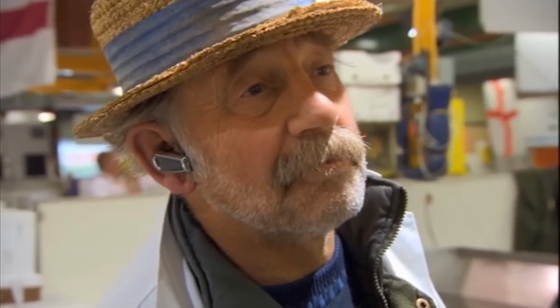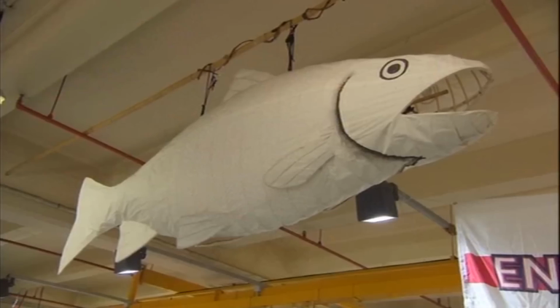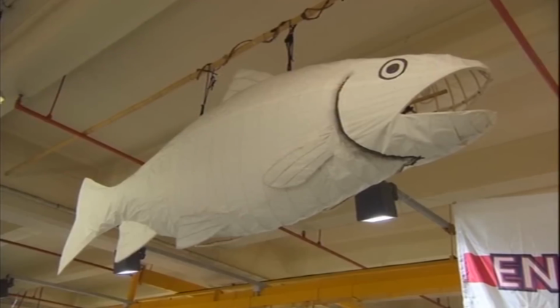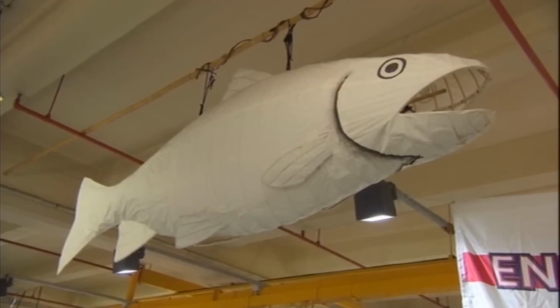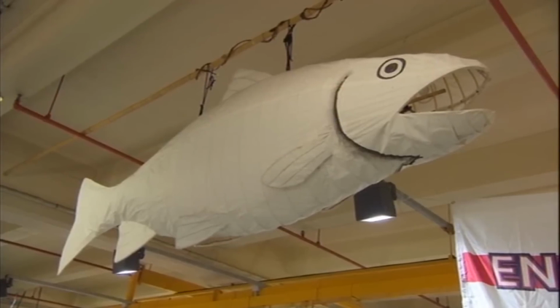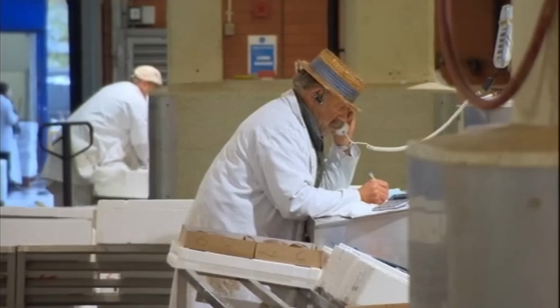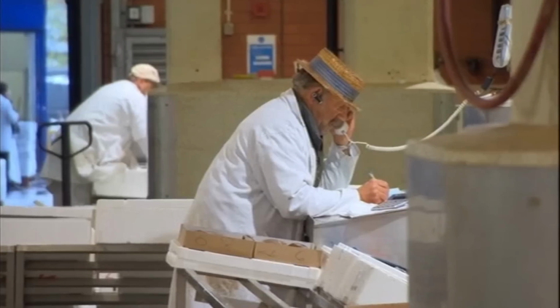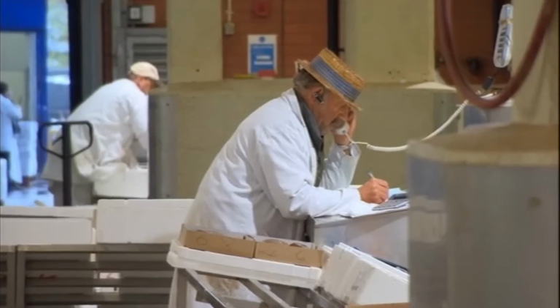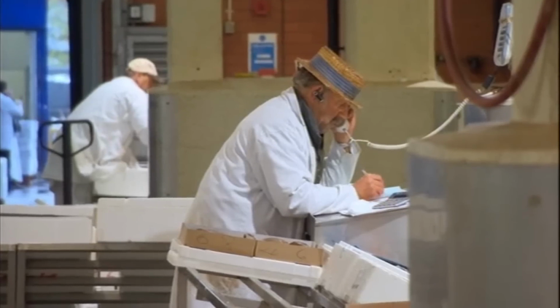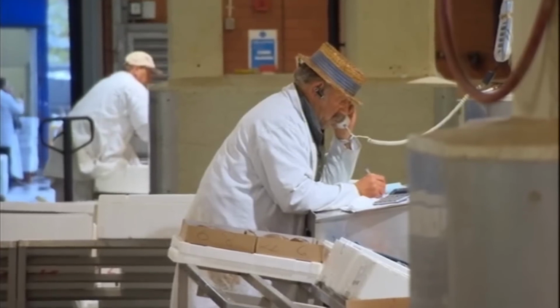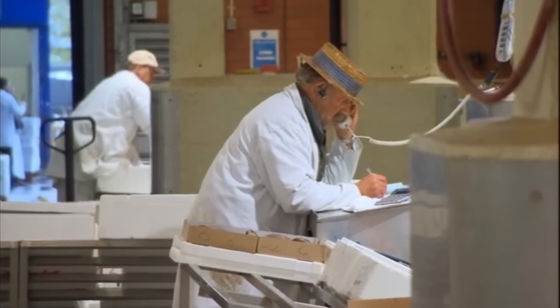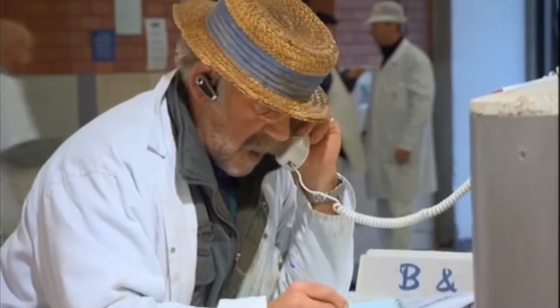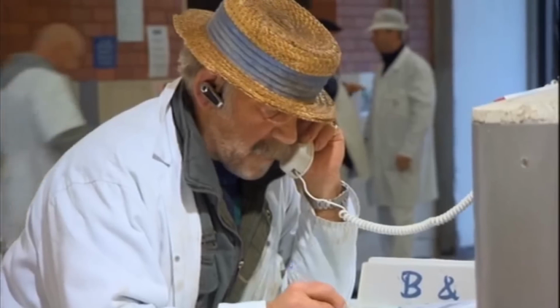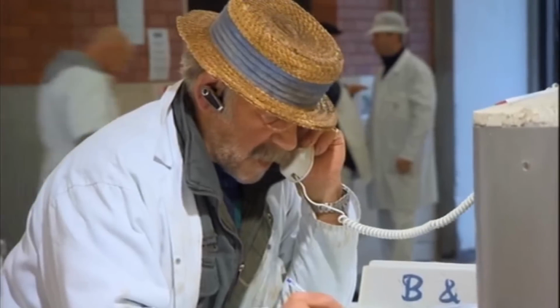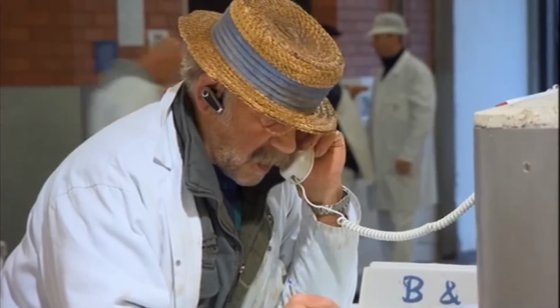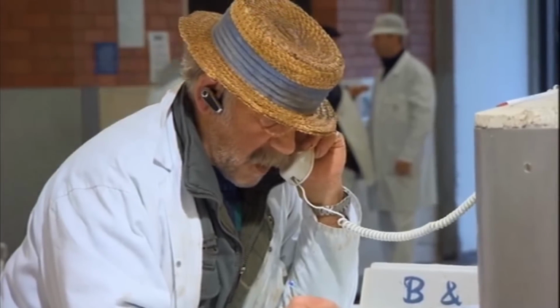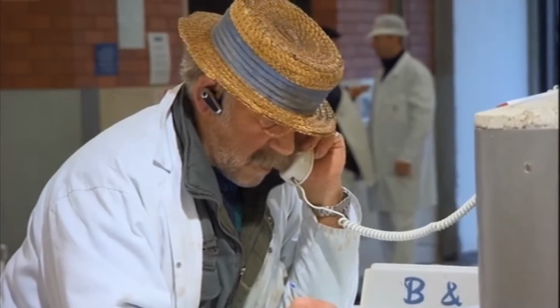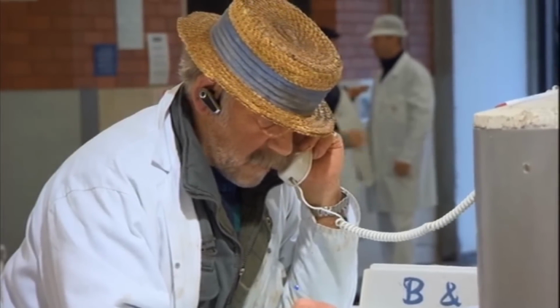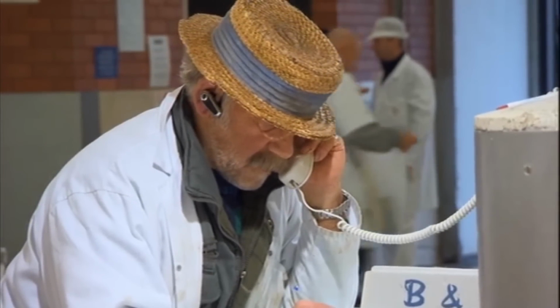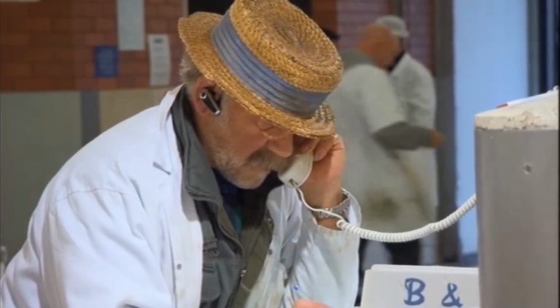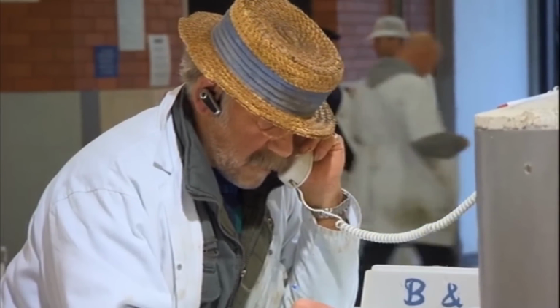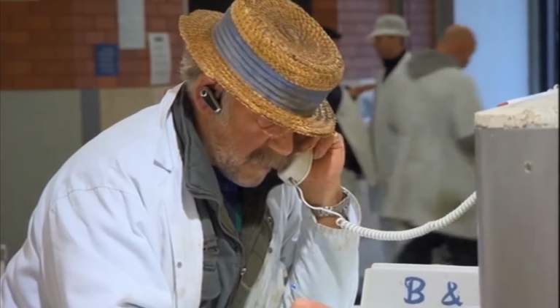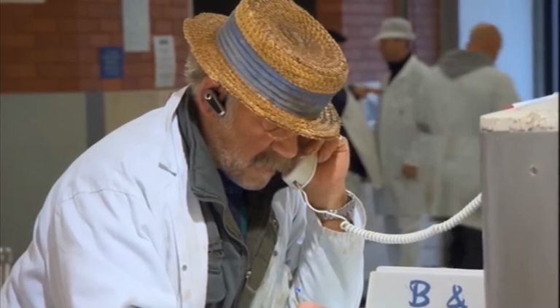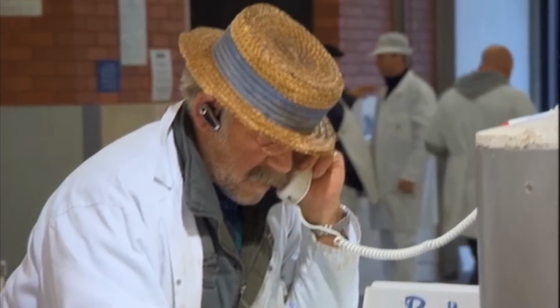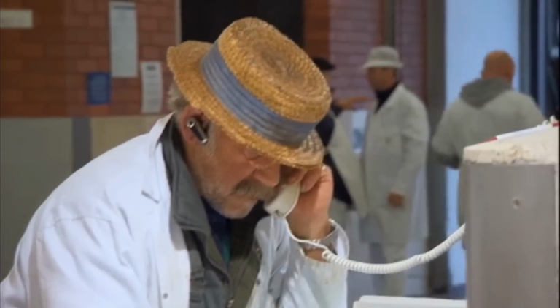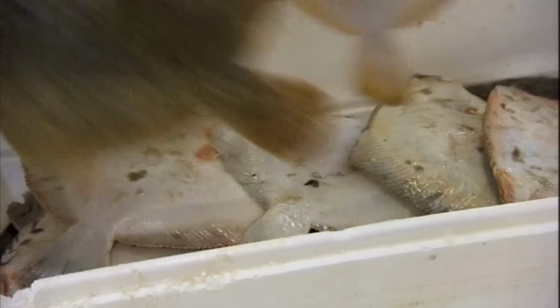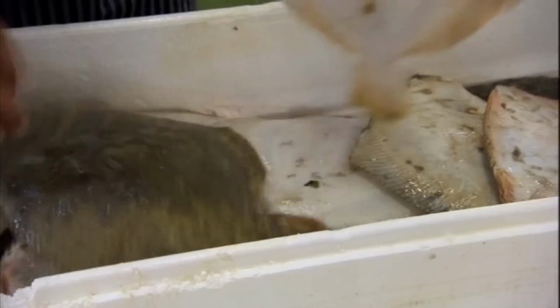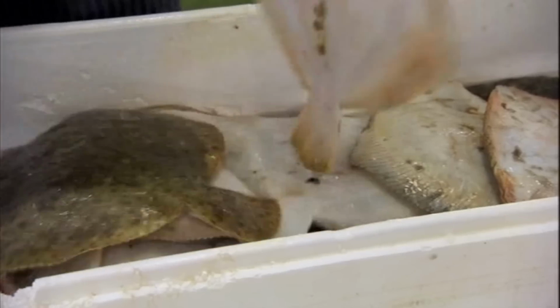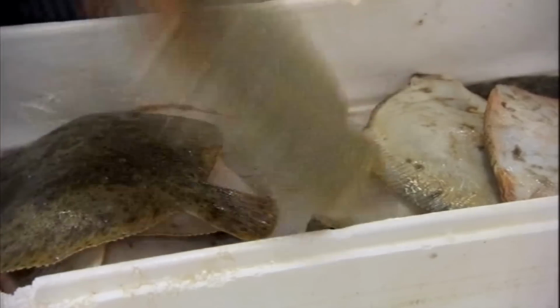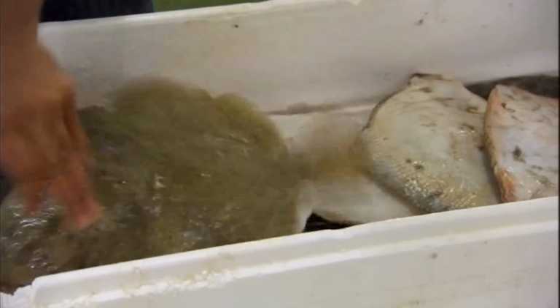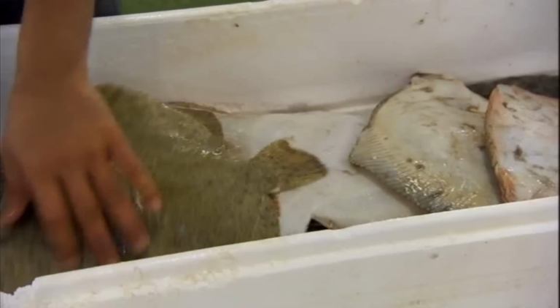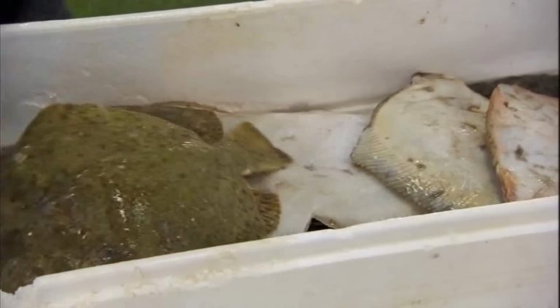For fish fresh enough for royalty, follow your fishmonger's advice and you'll never, ever have another dodgy Dover sole again.